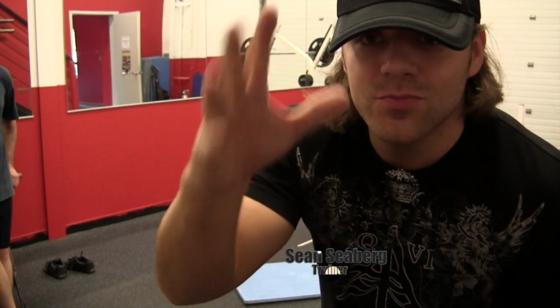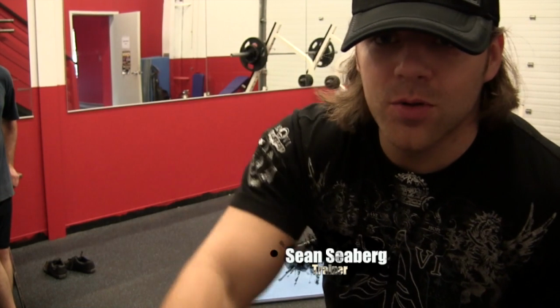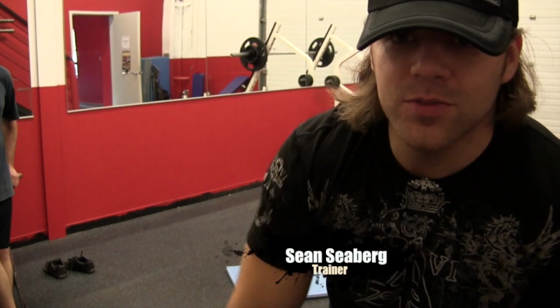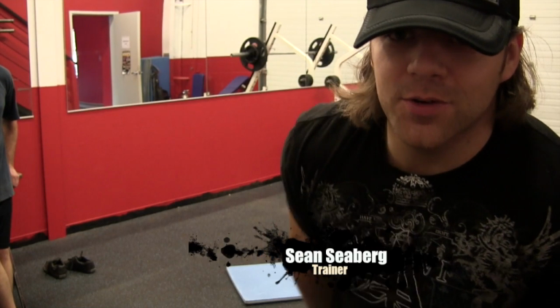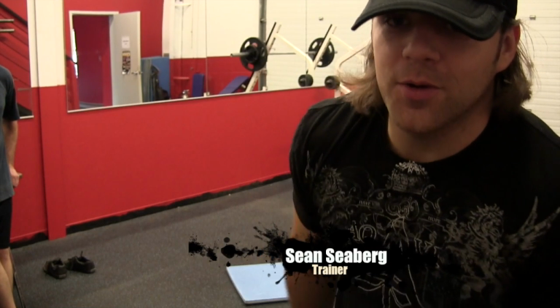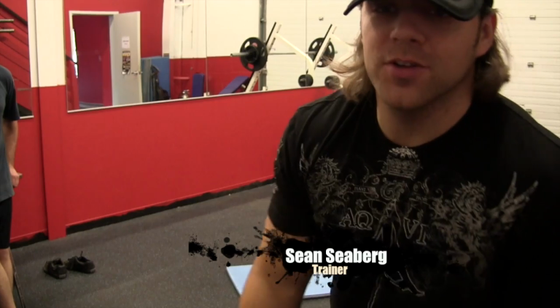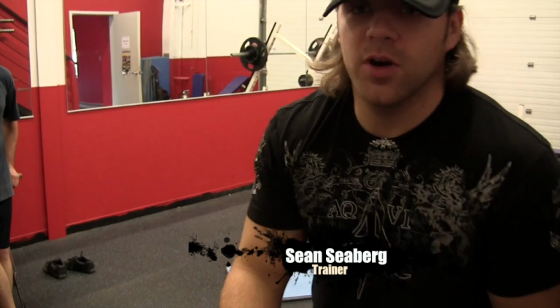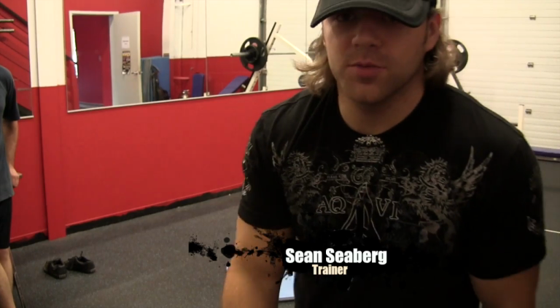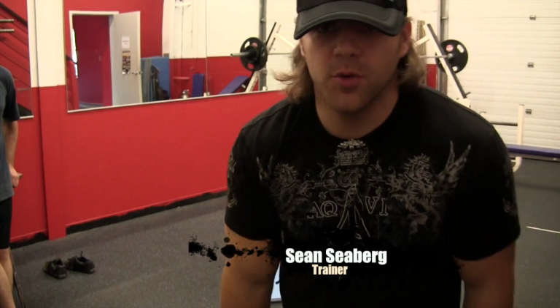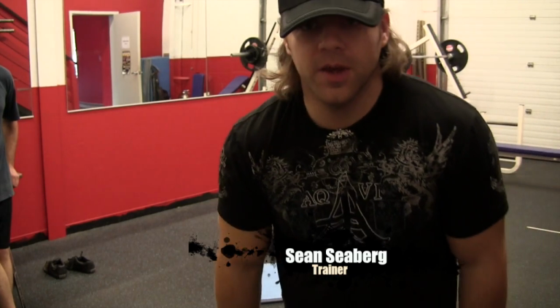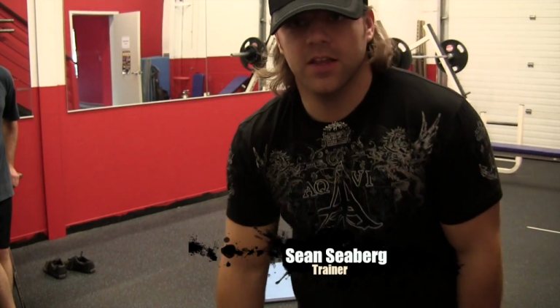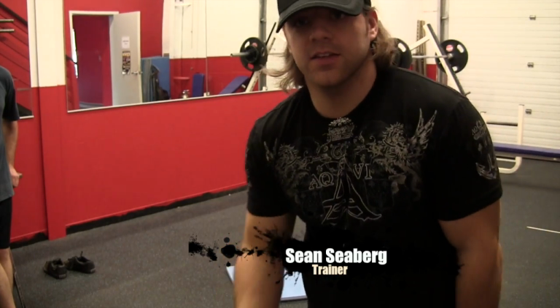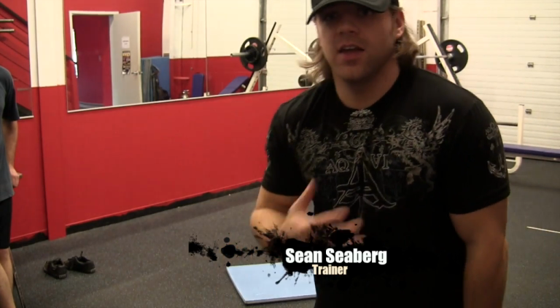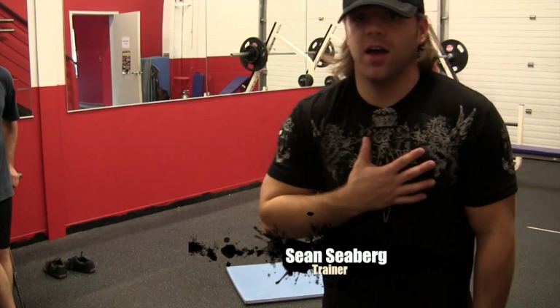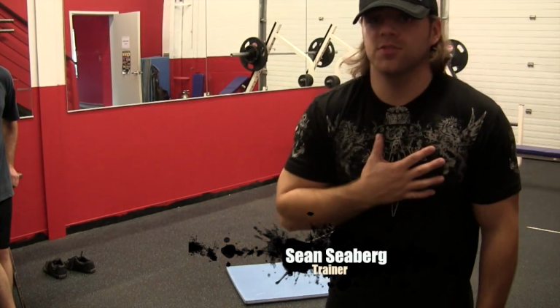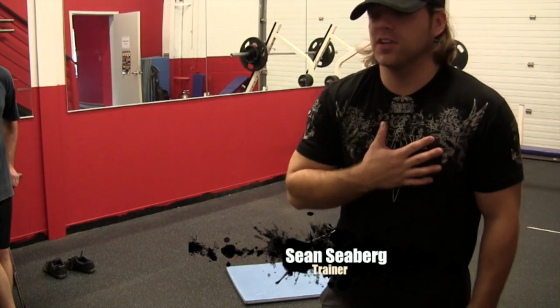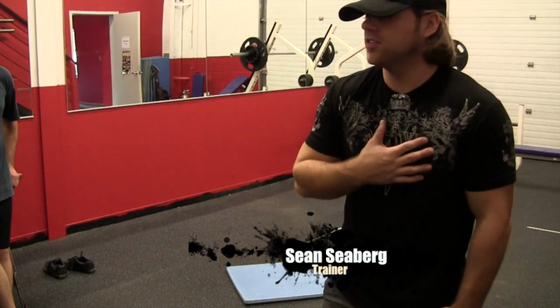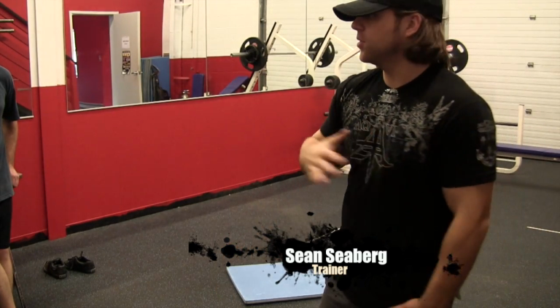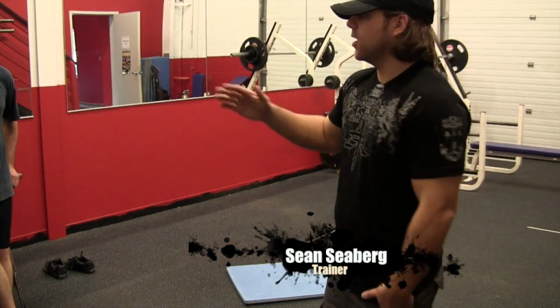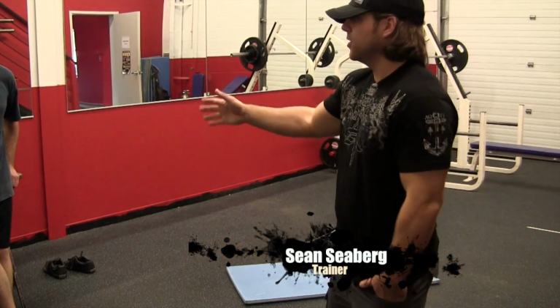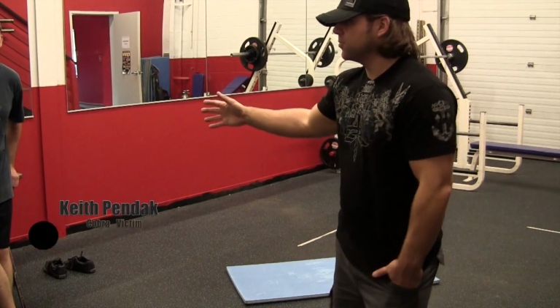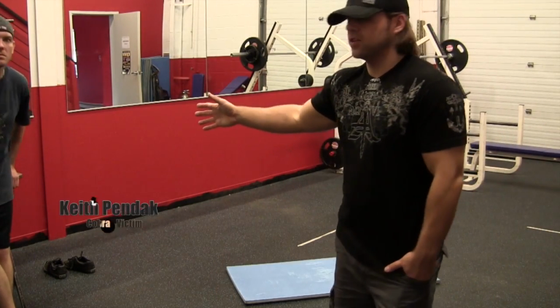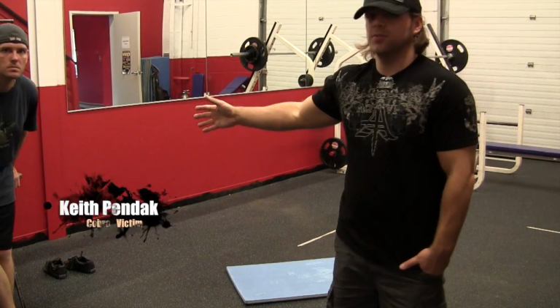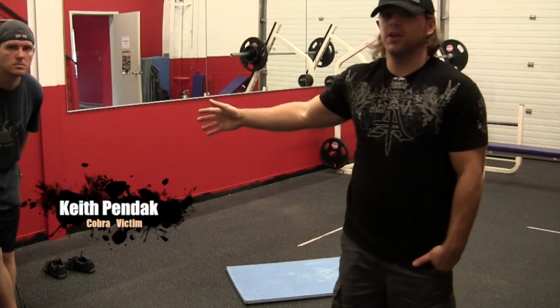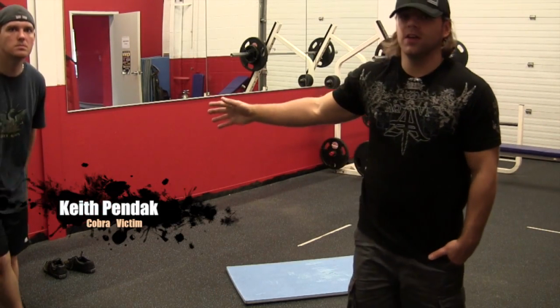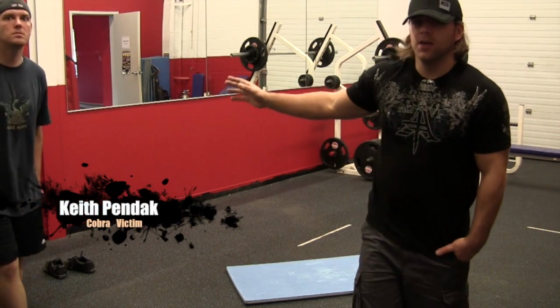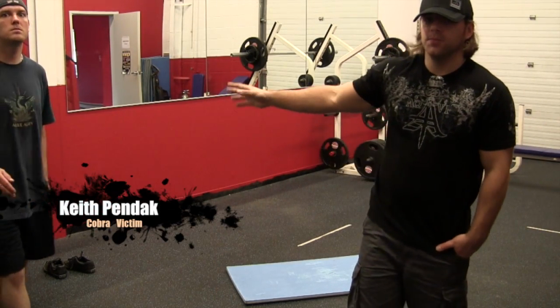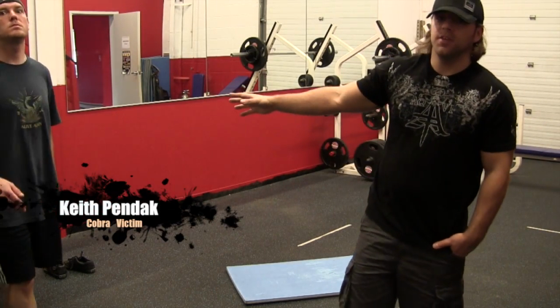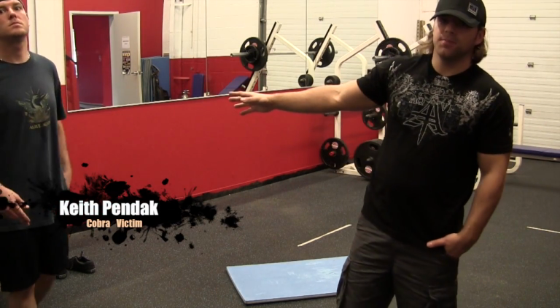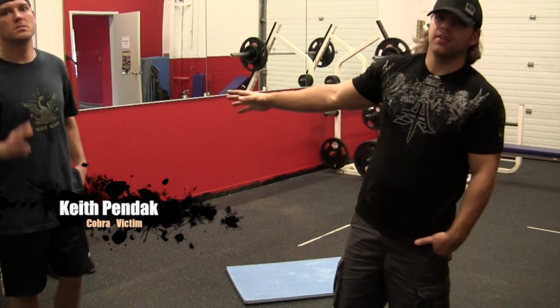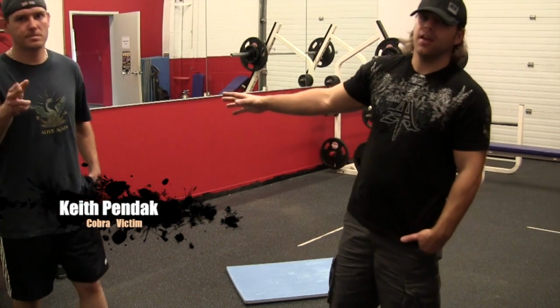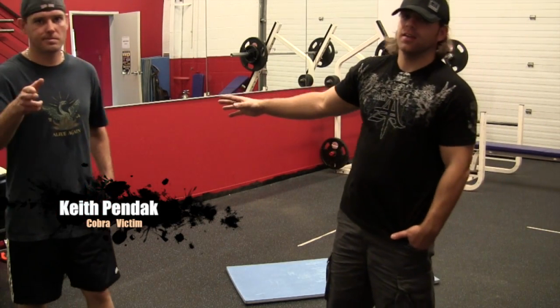Boom! What's going on, Warriors? Welcome to Boom Athletics. I'm Sean Seberg. I'm here with my good buddy, Keith Fendak.